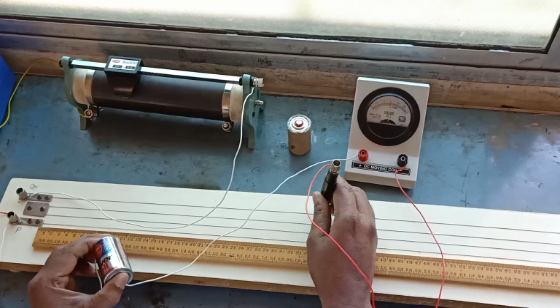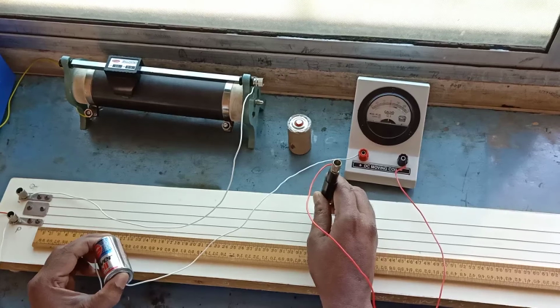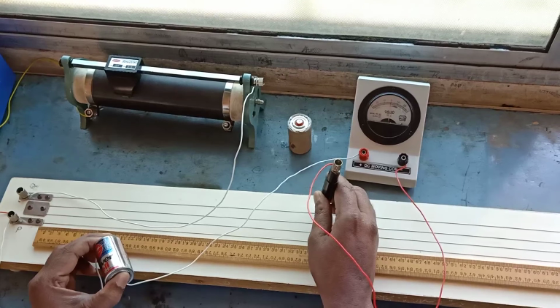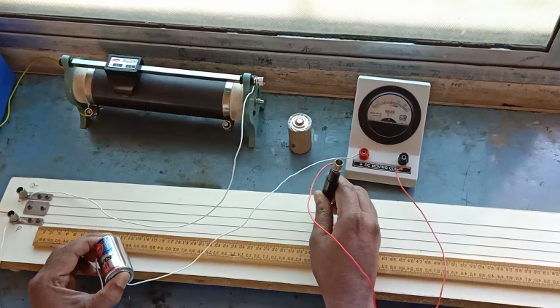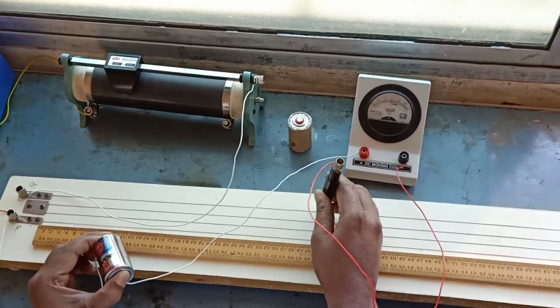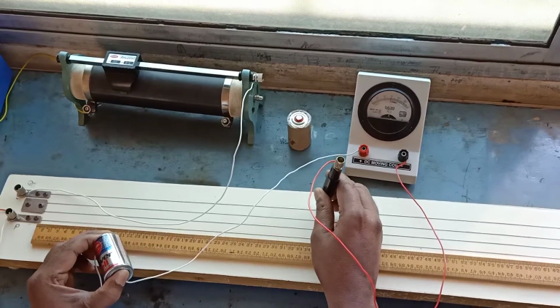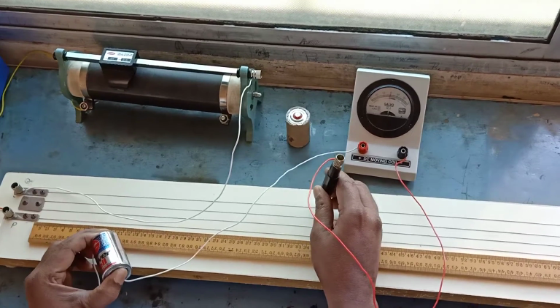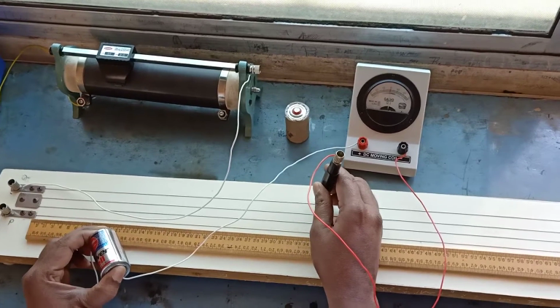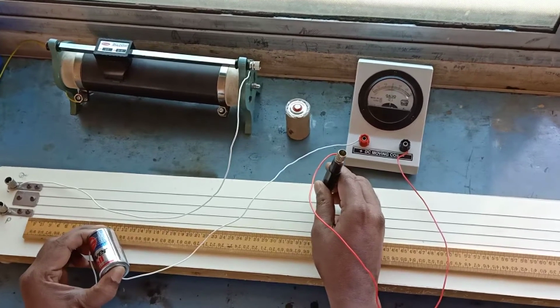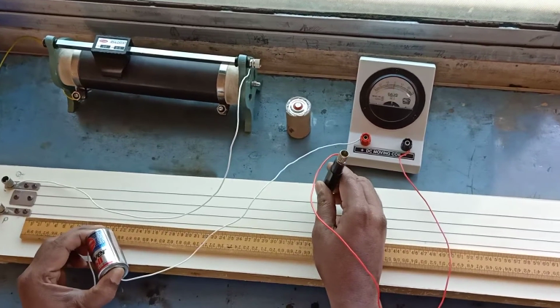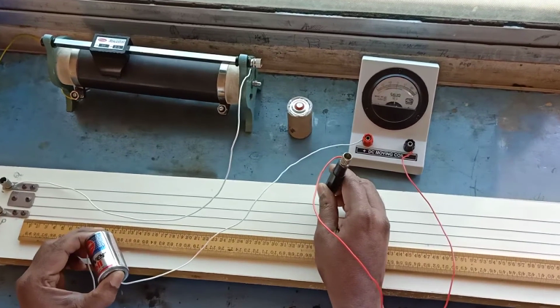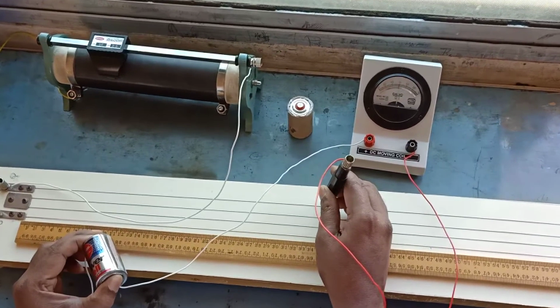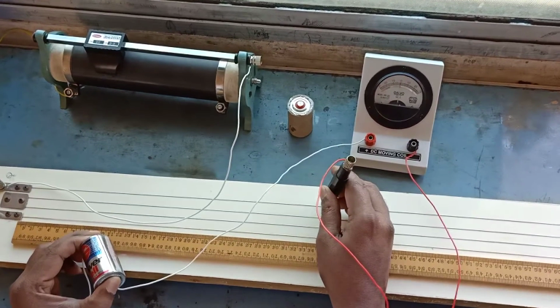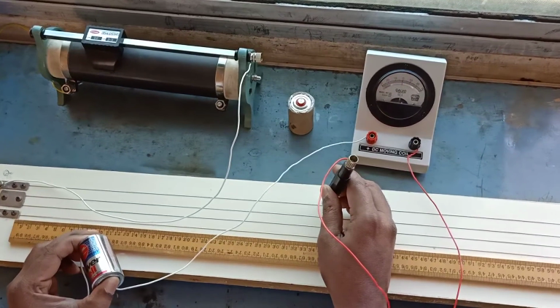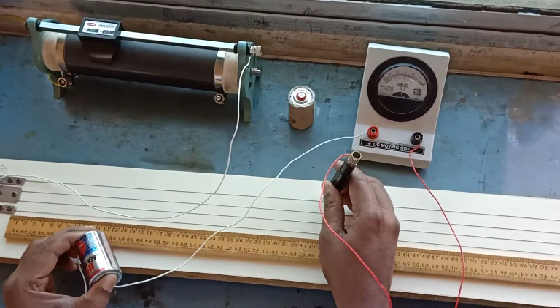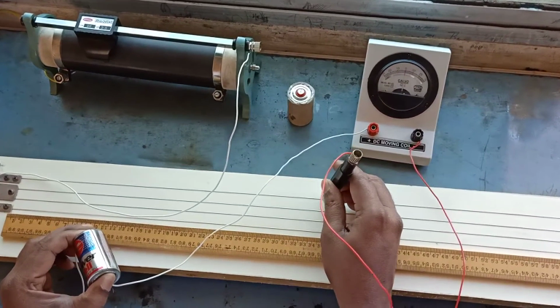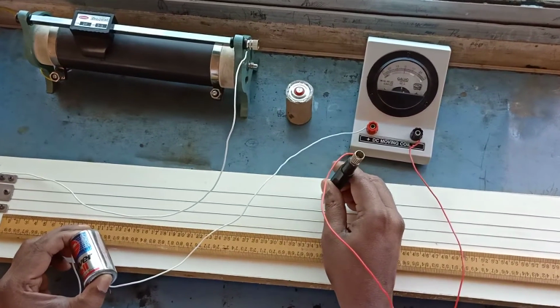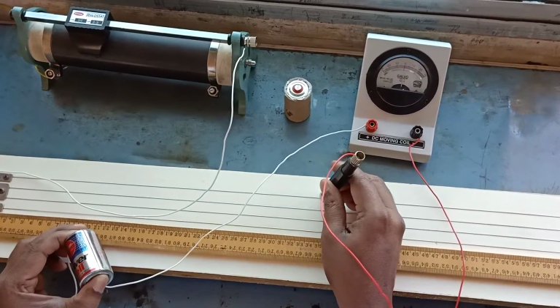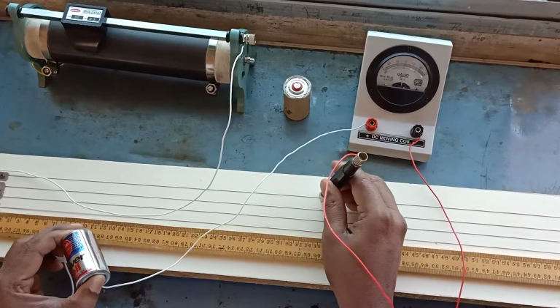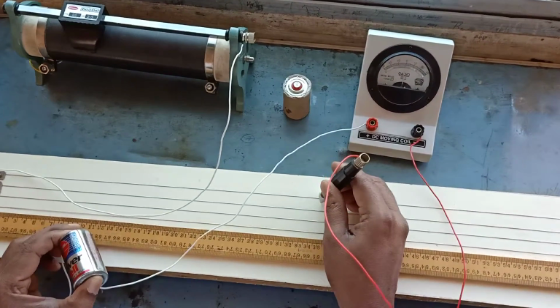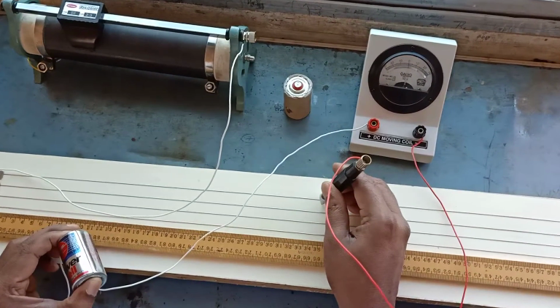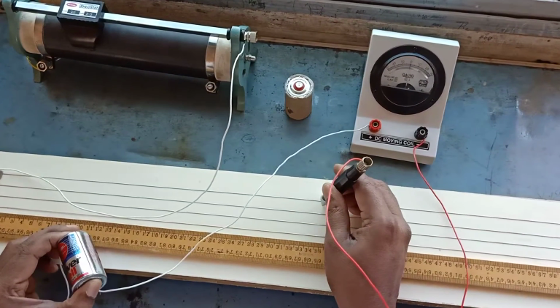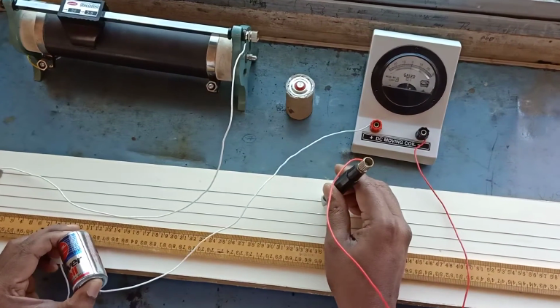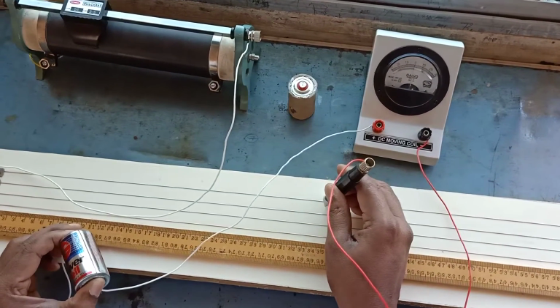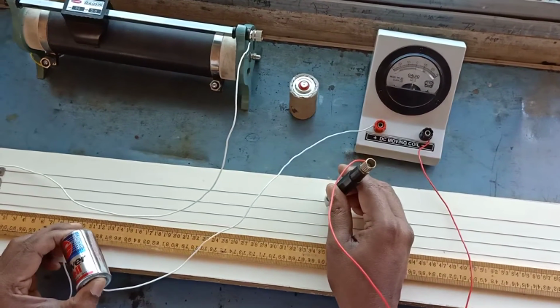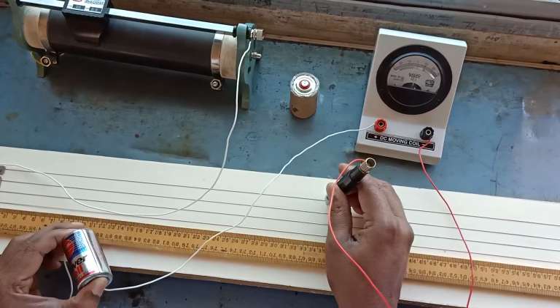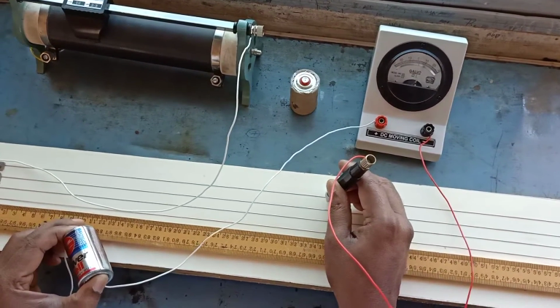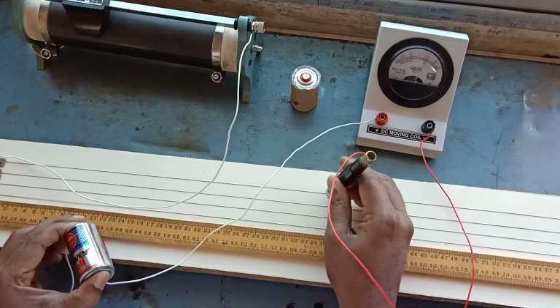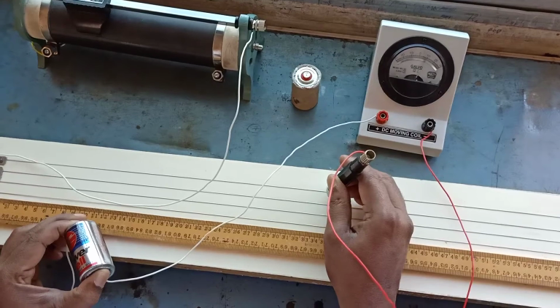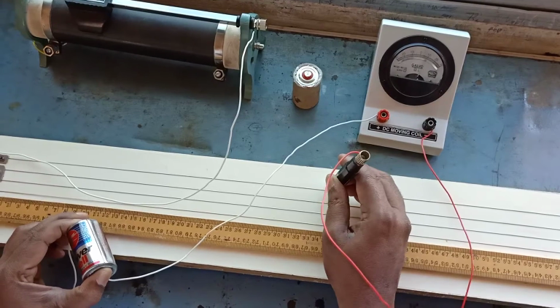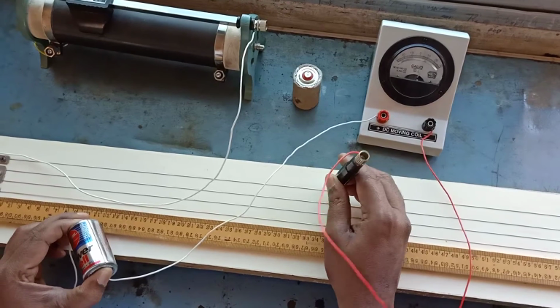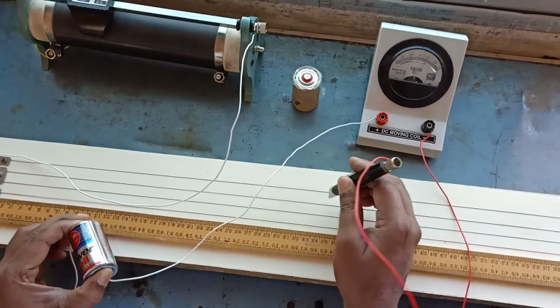Zero deflection is achieved. The balancing length L1 is 3.46 for the first cell.